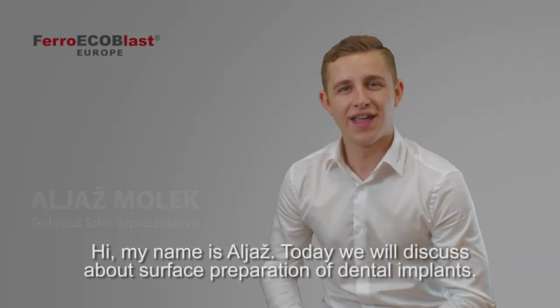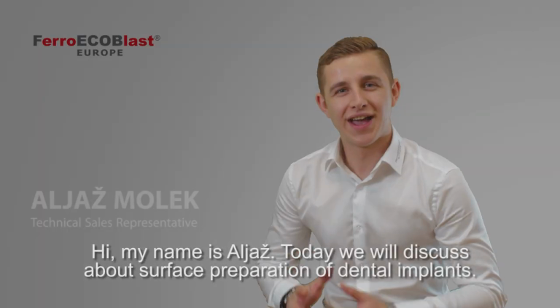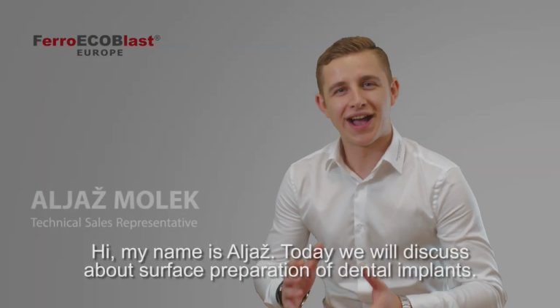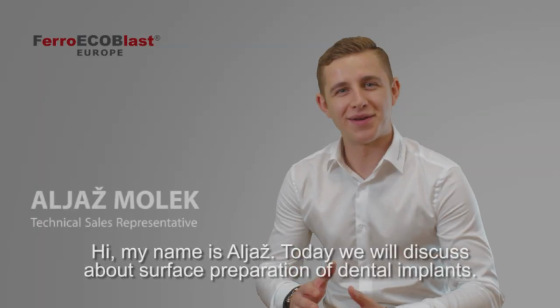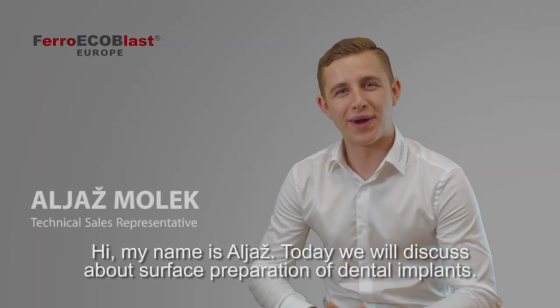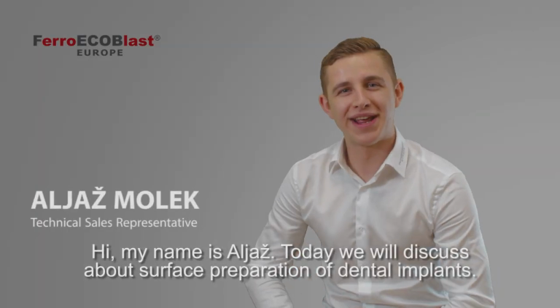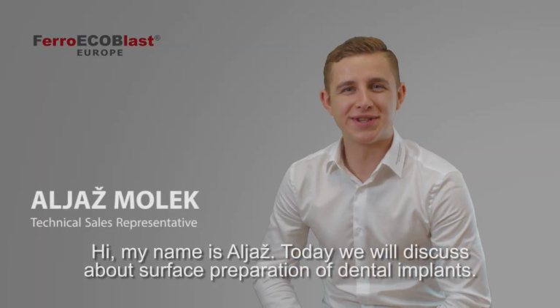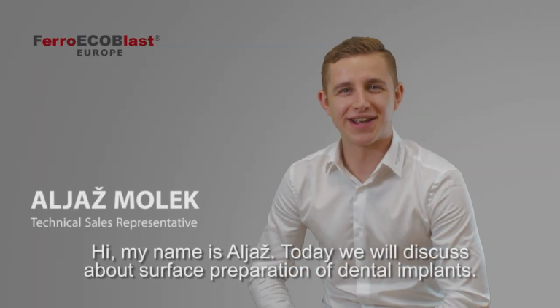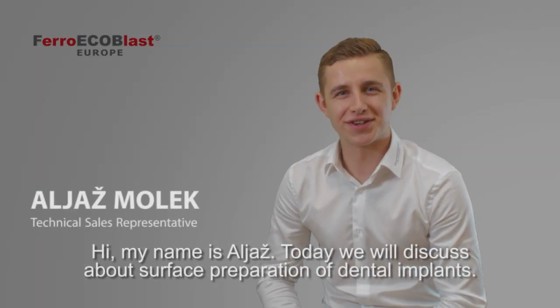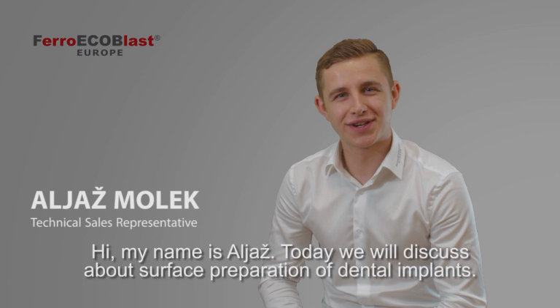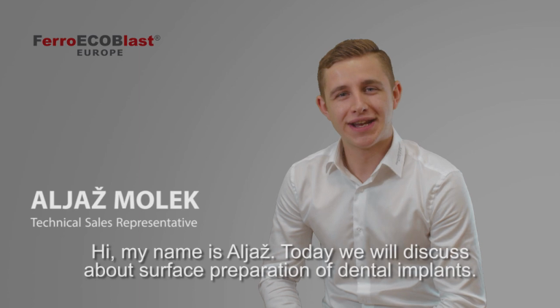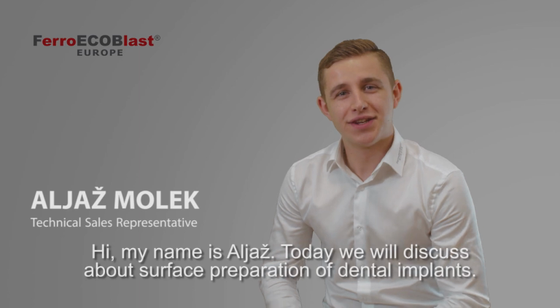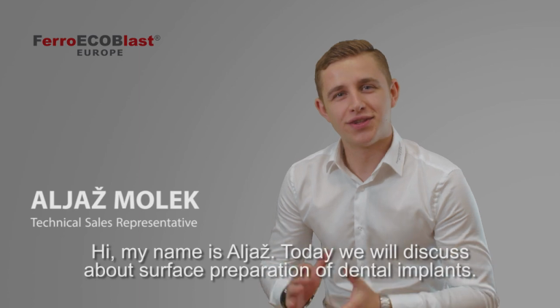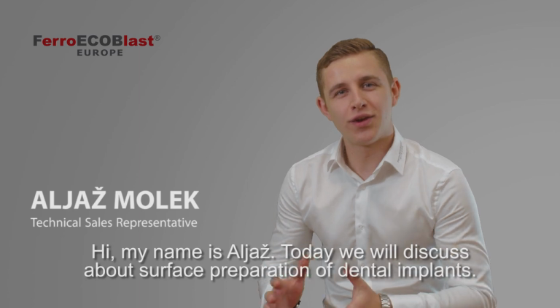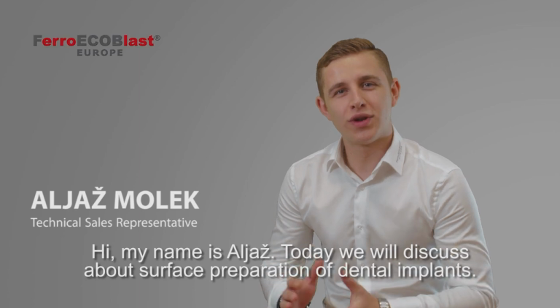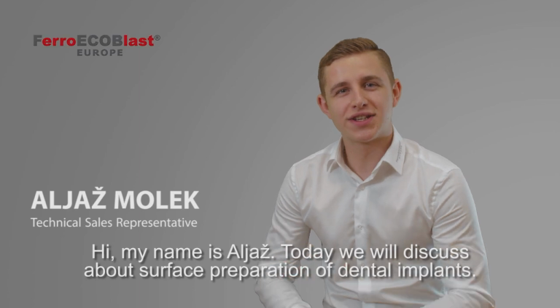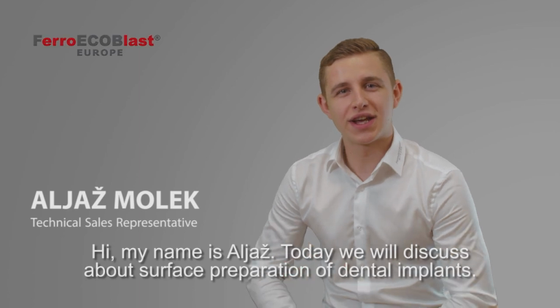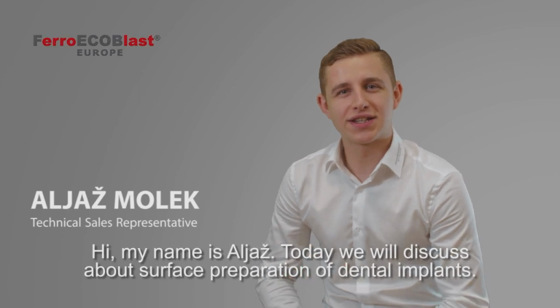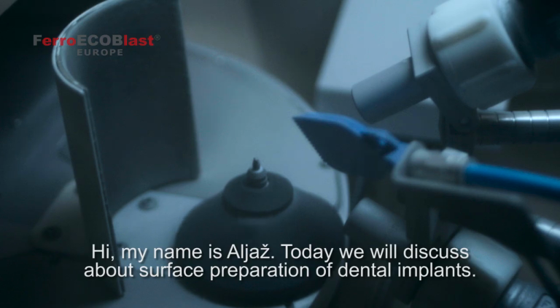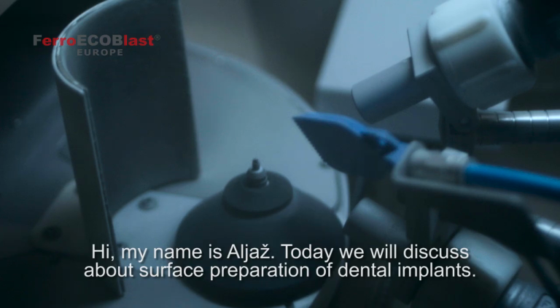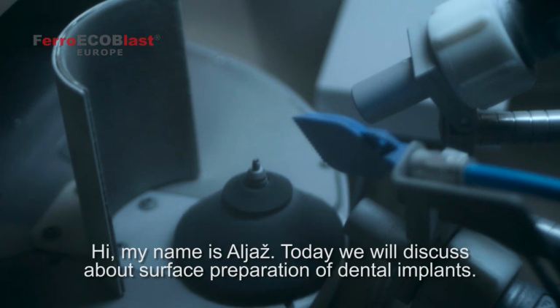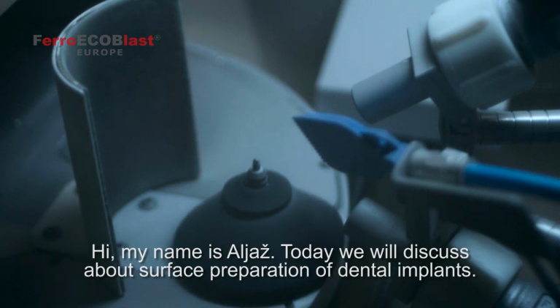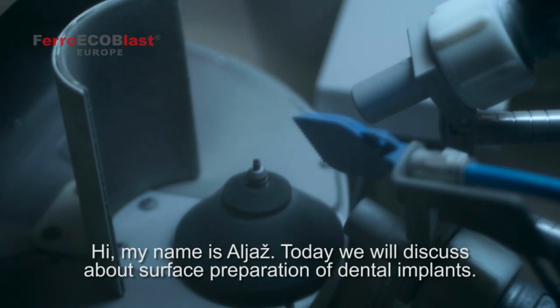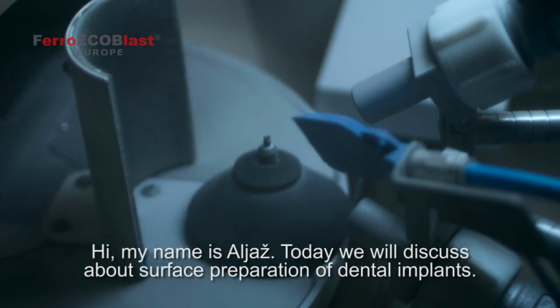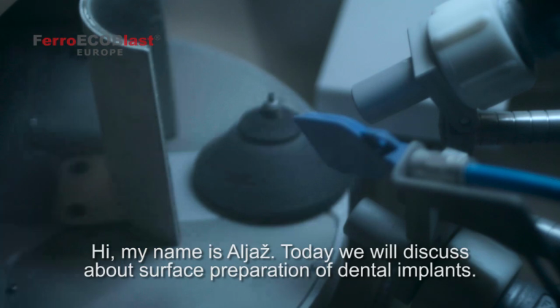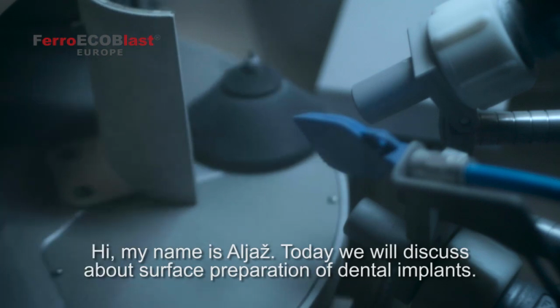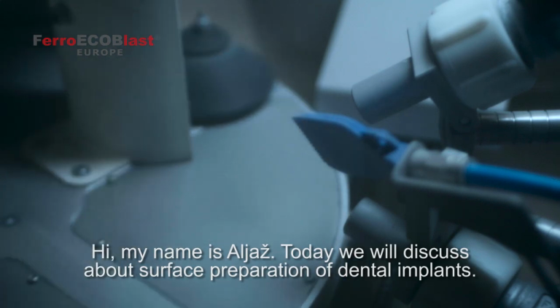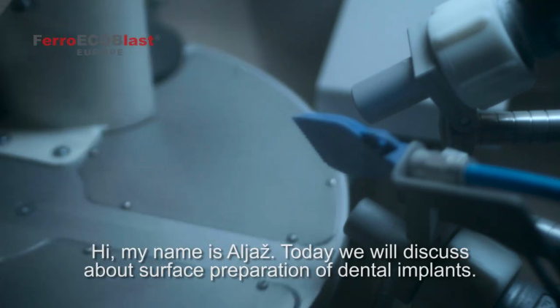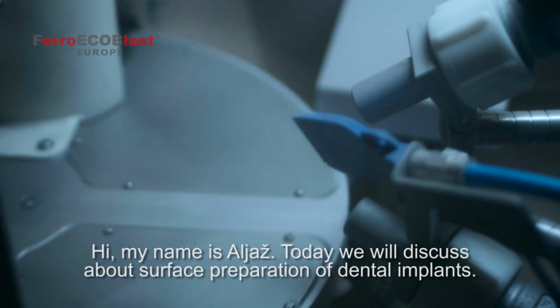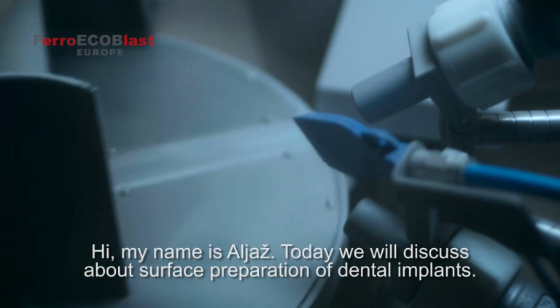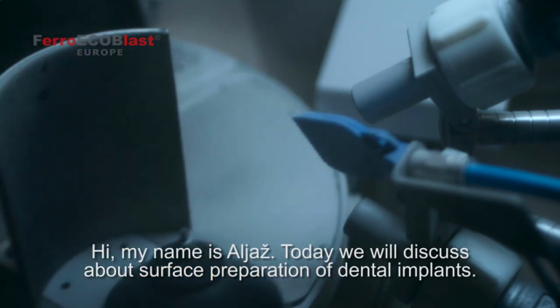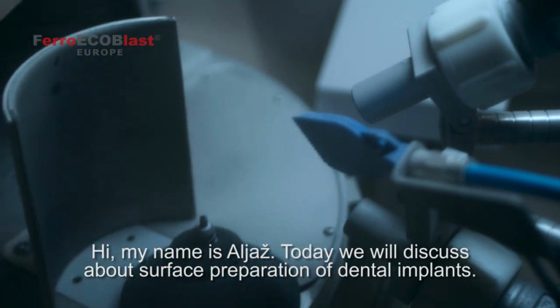Hi, my name is Aljaš. Today we'll discuss surface preparation of dental implants.